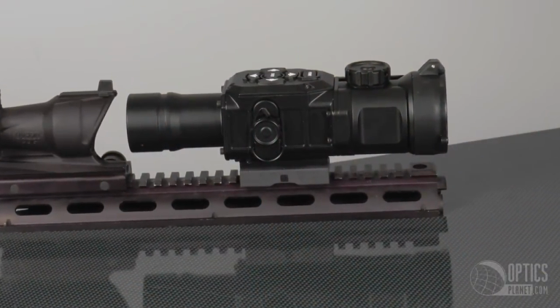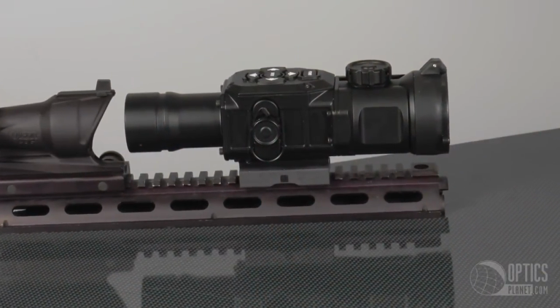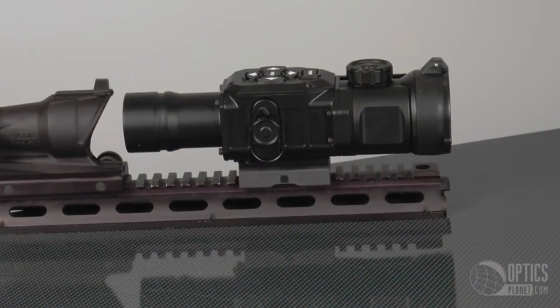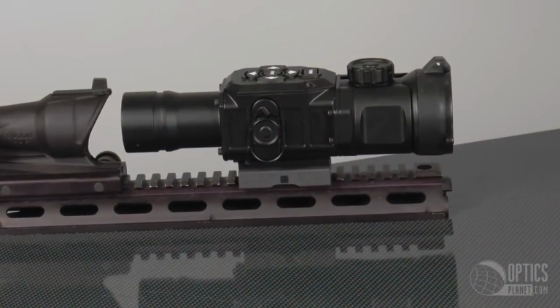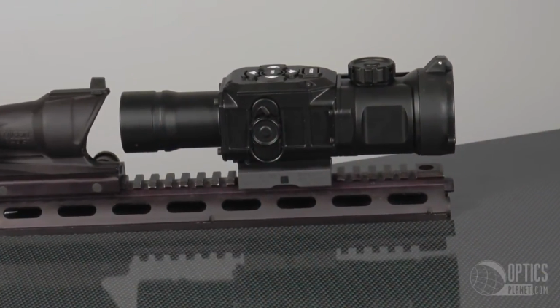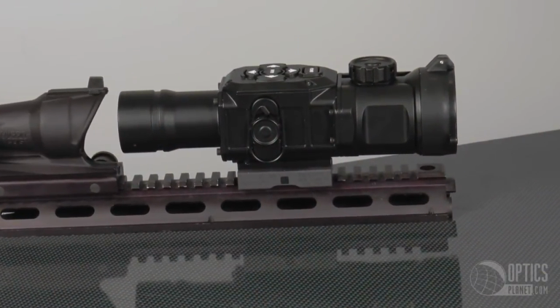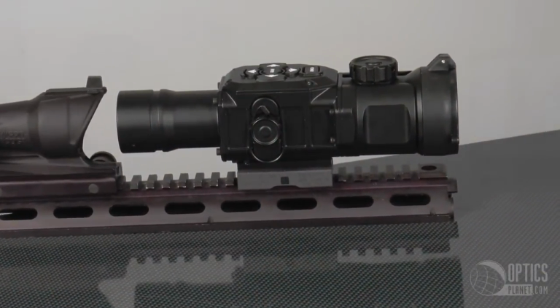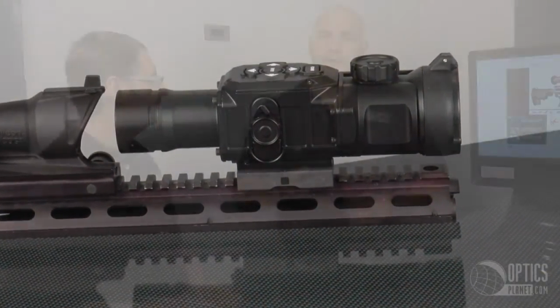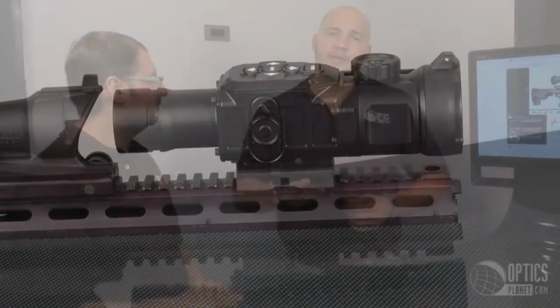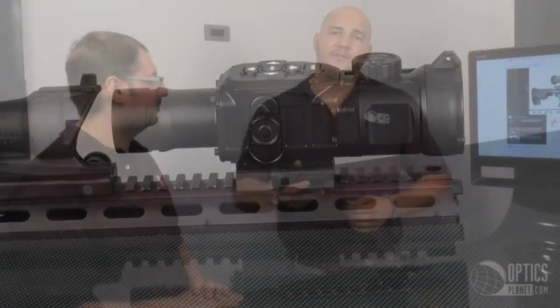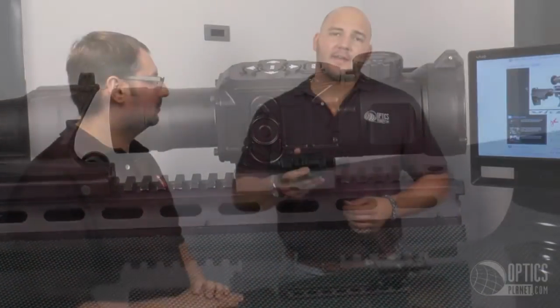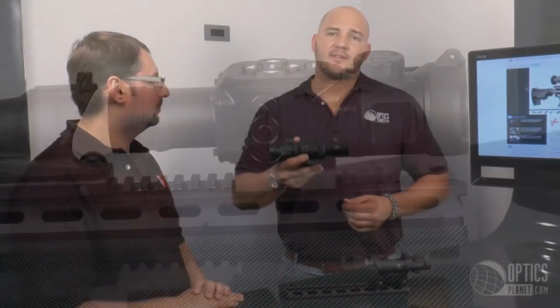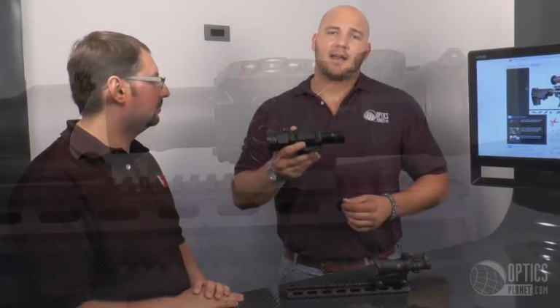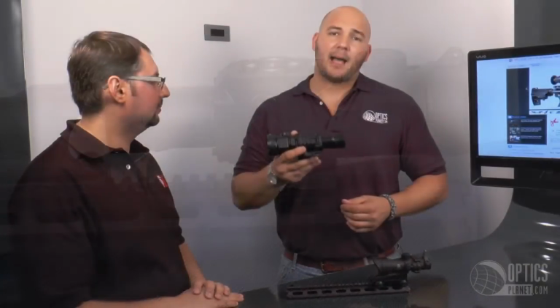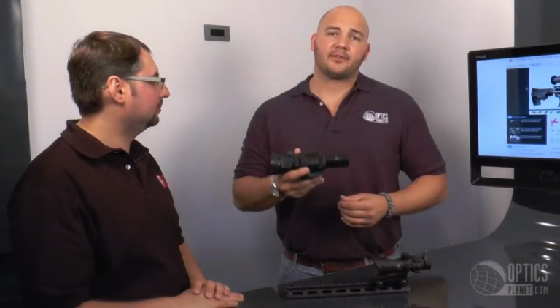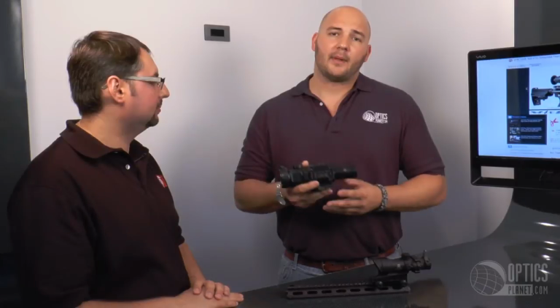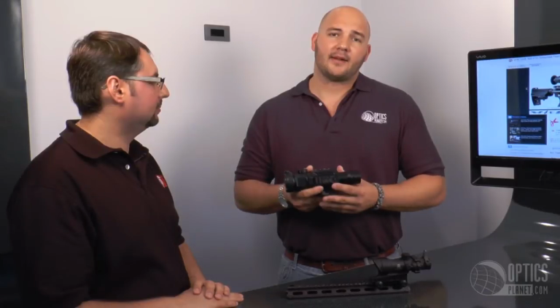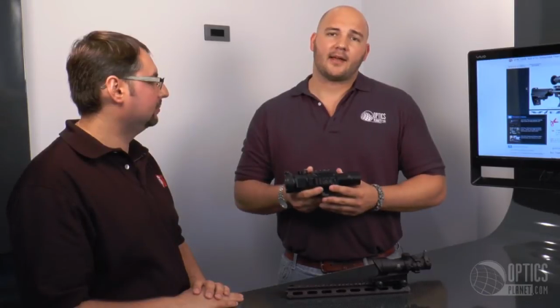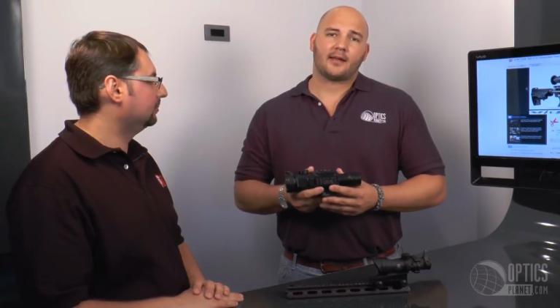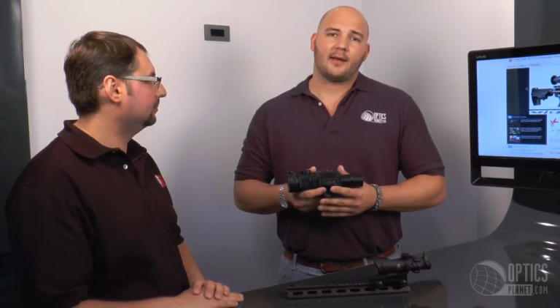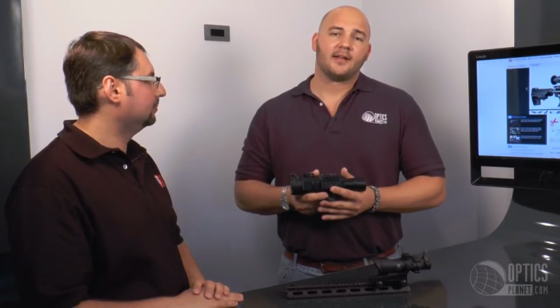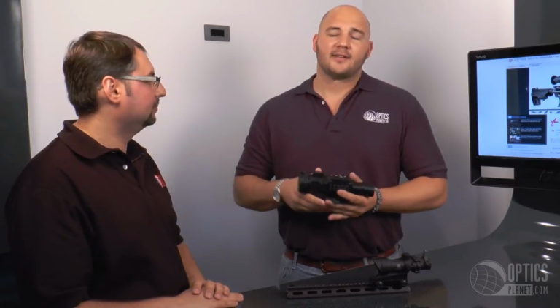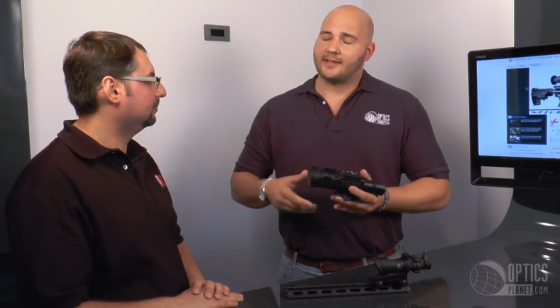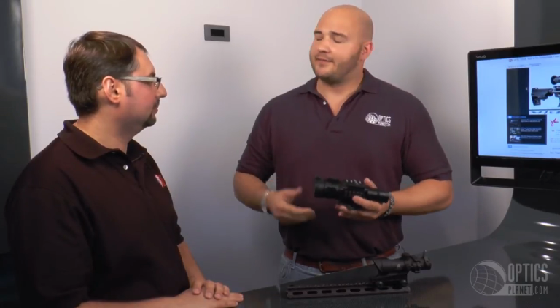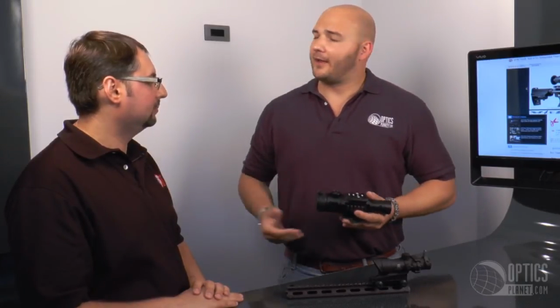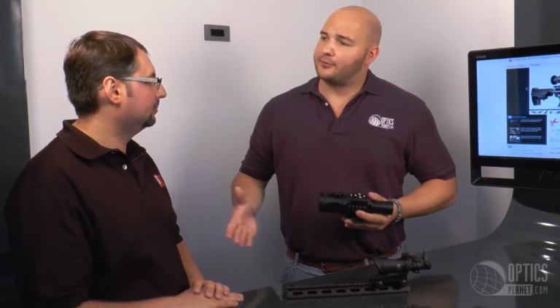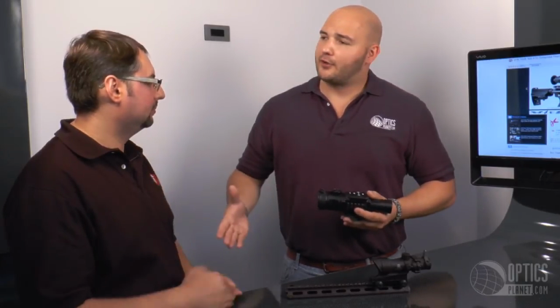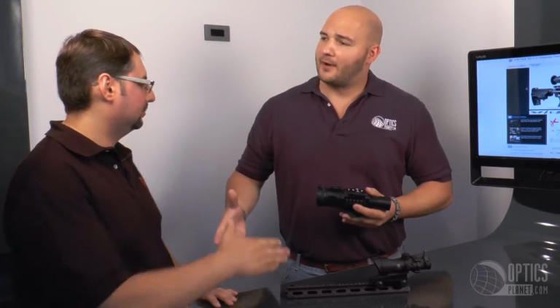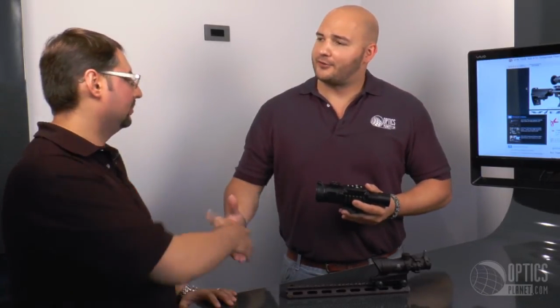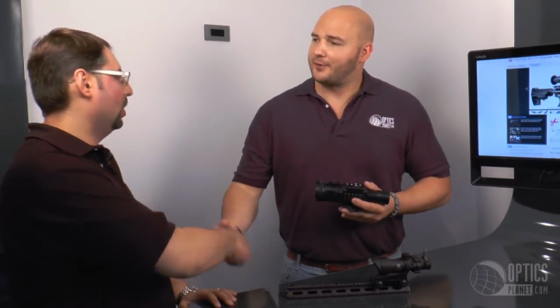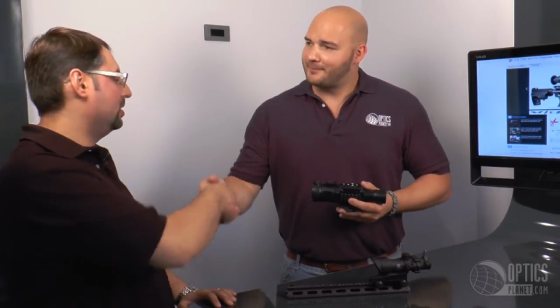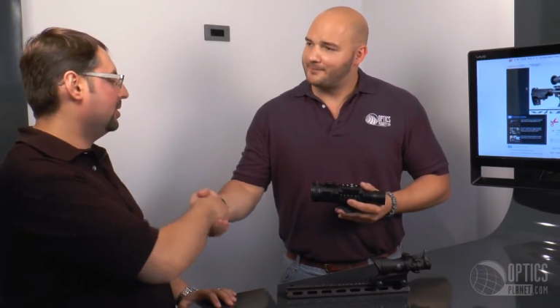We have the ATN Tico. You can find these at OpticsPlanet.com. Steve, thank you so much. Always a pleasure.